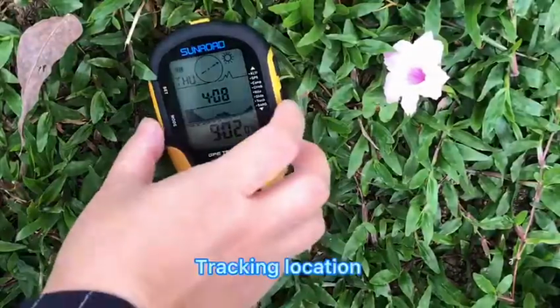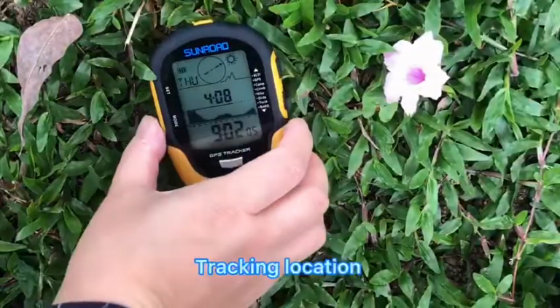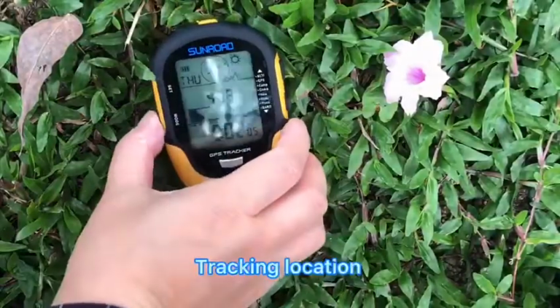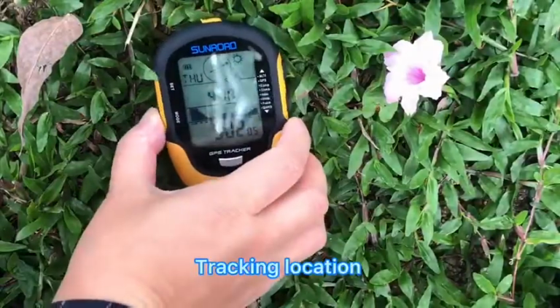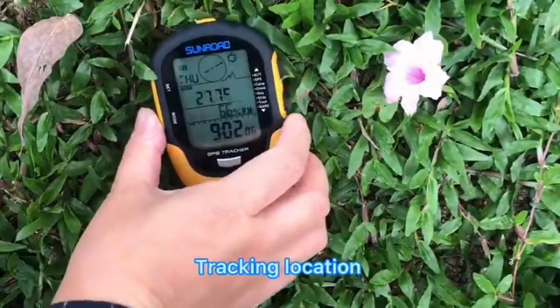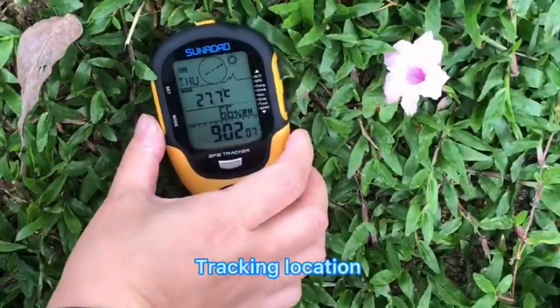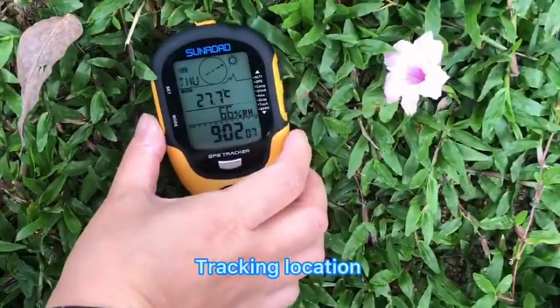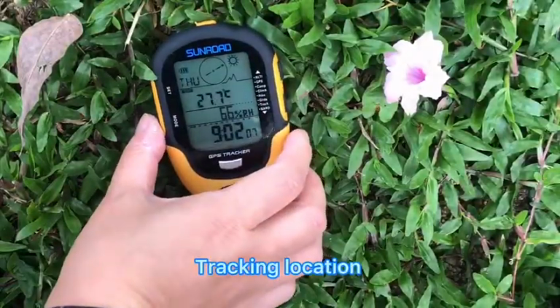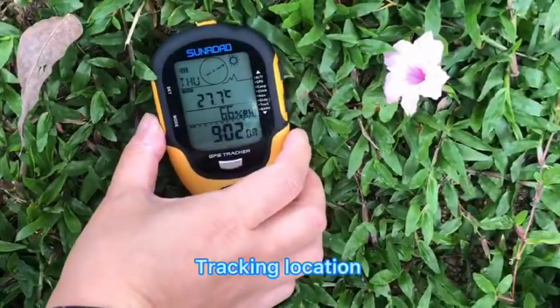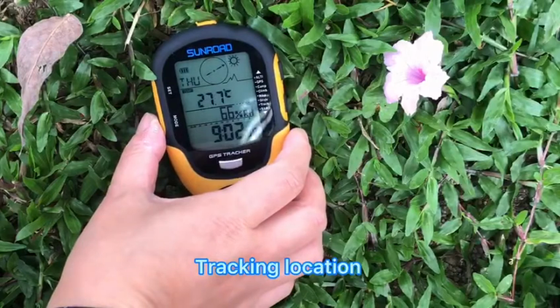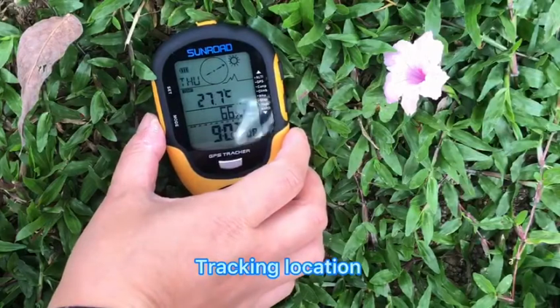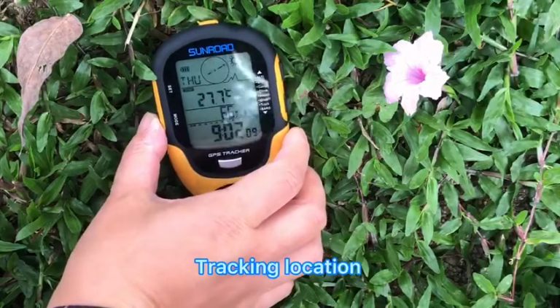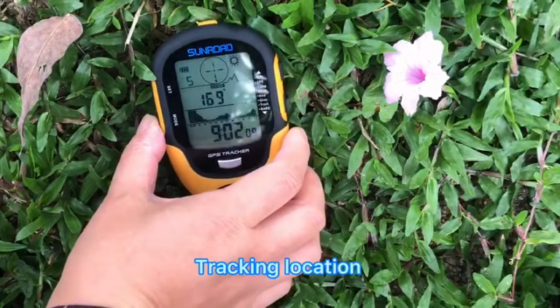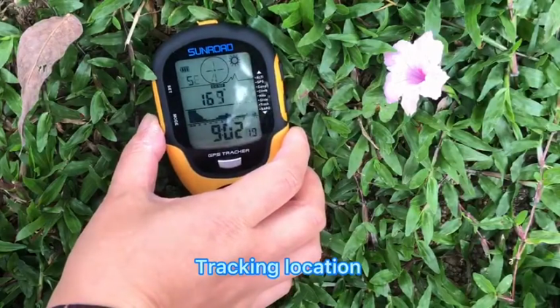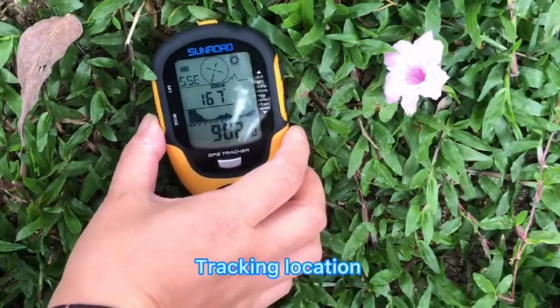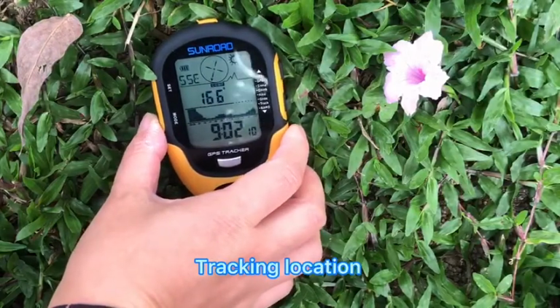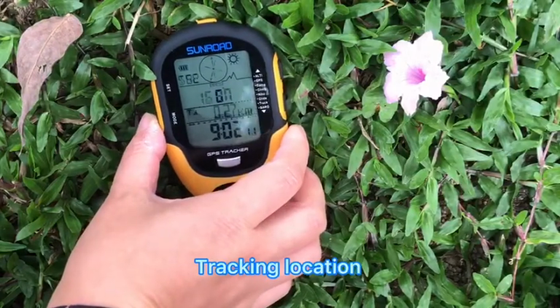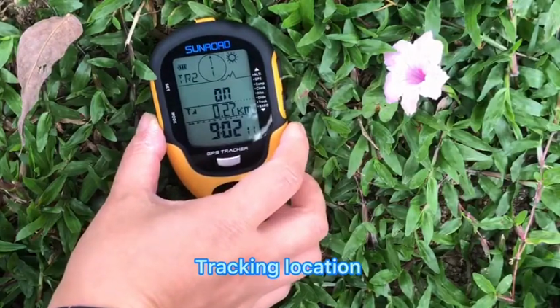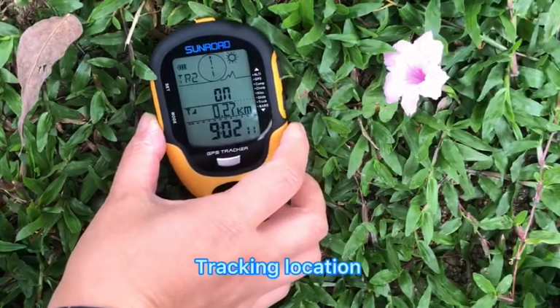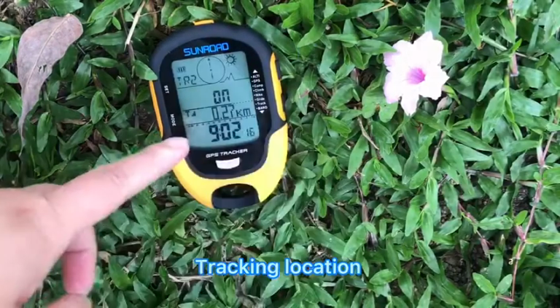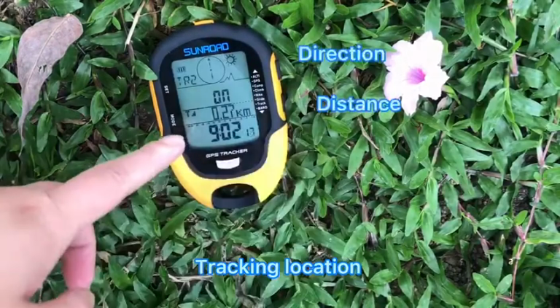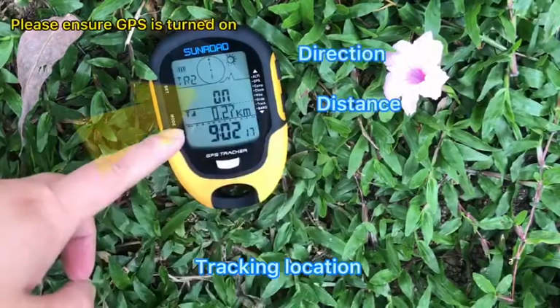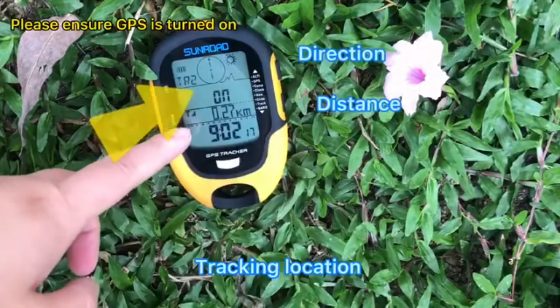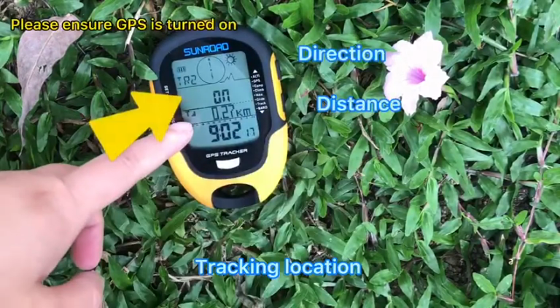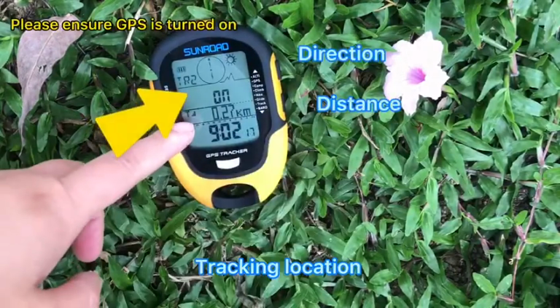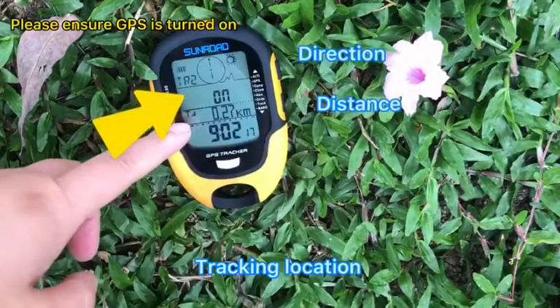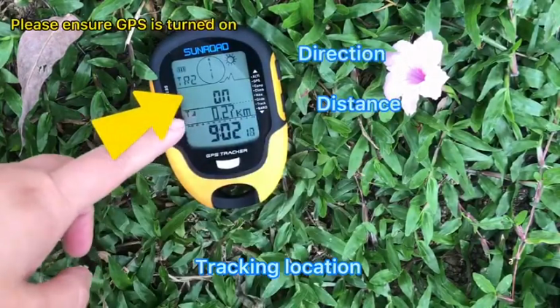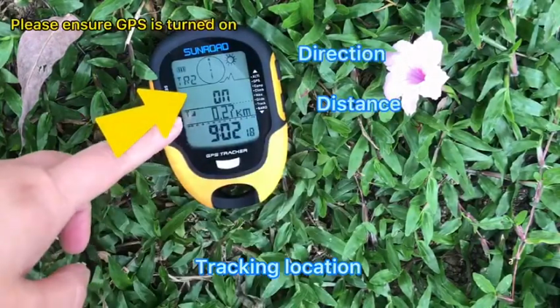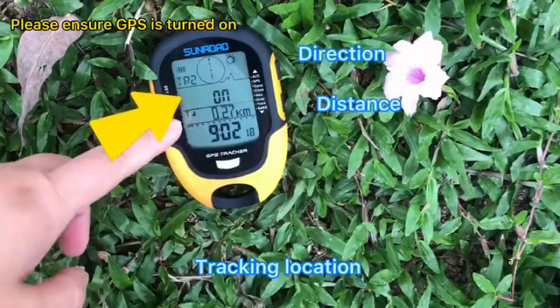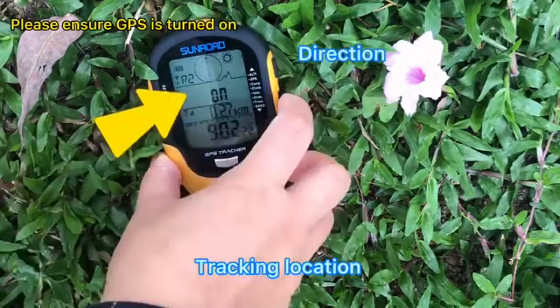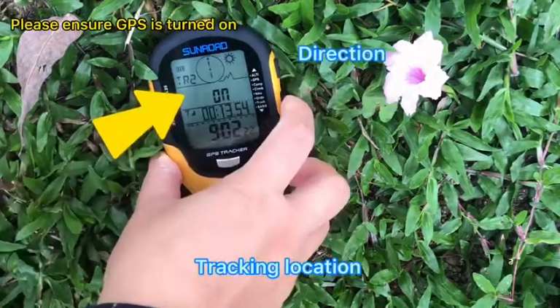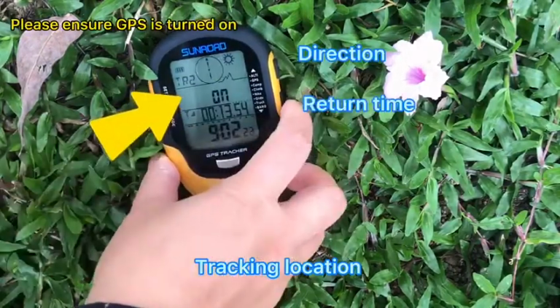Under time mode, press the mode button 3 times to enter GPS tracking mode. Long press the mode button to turn on GPS.